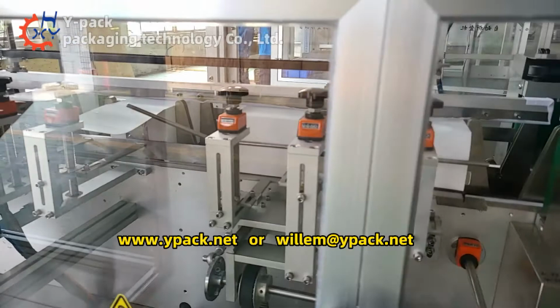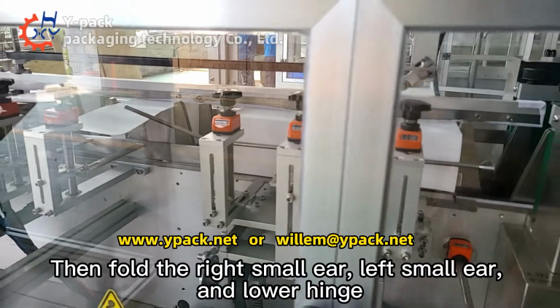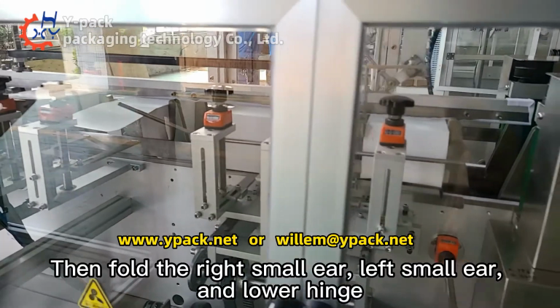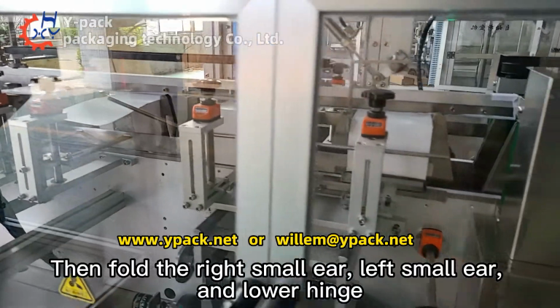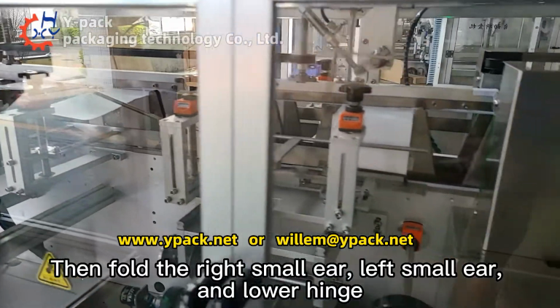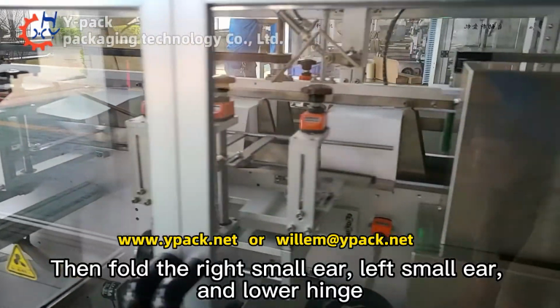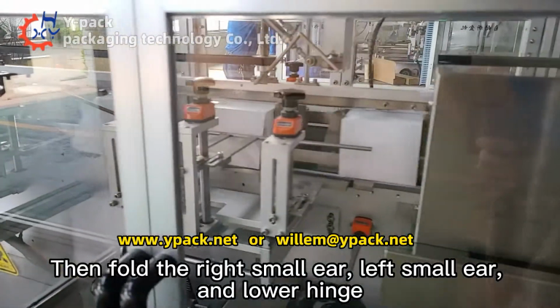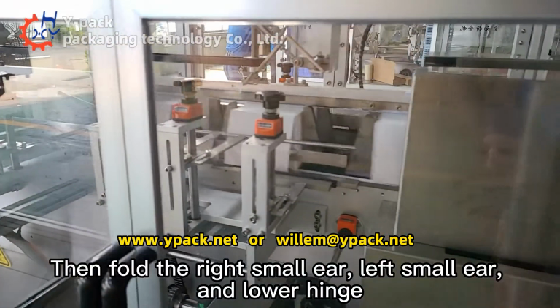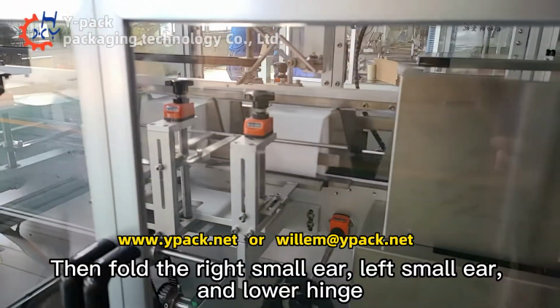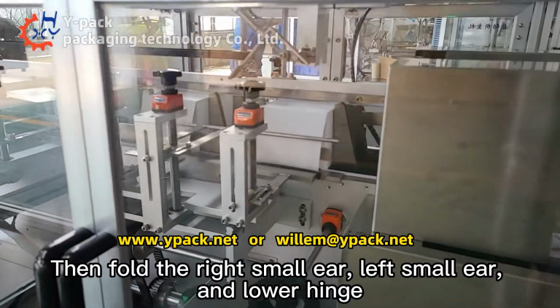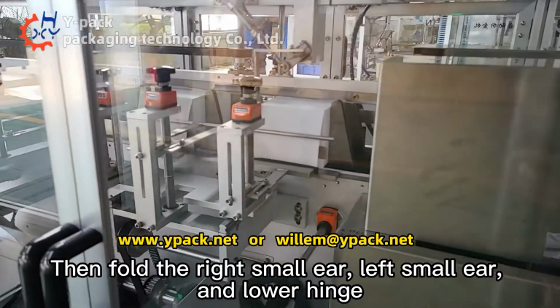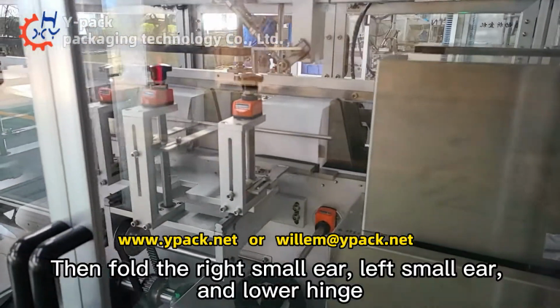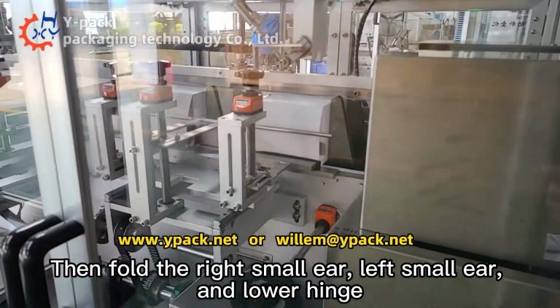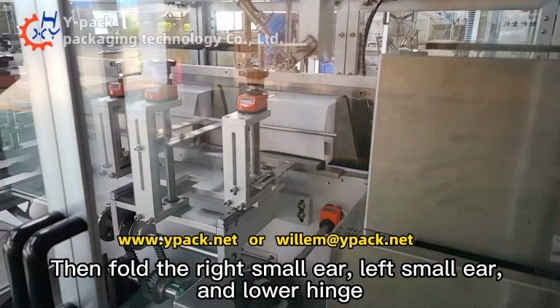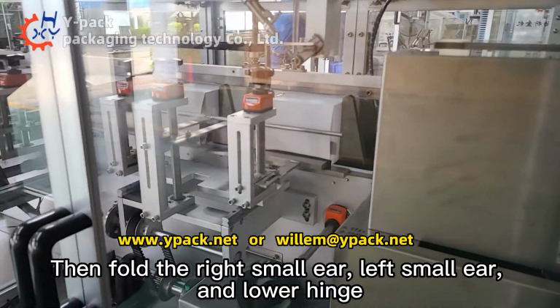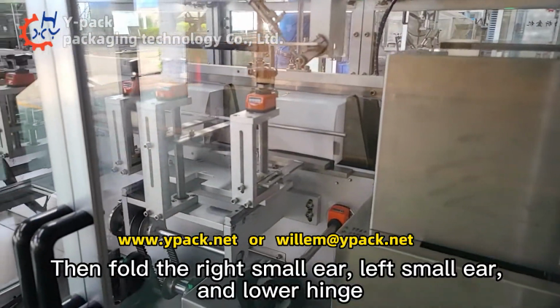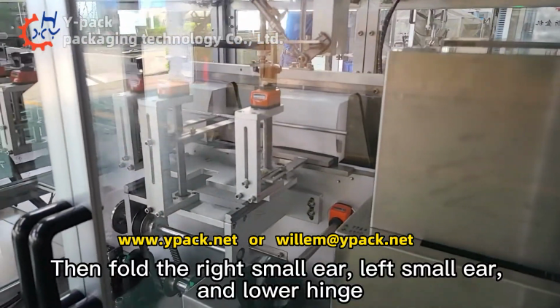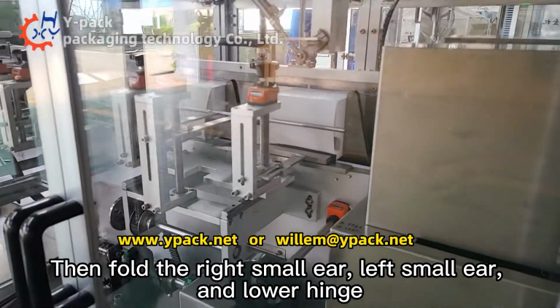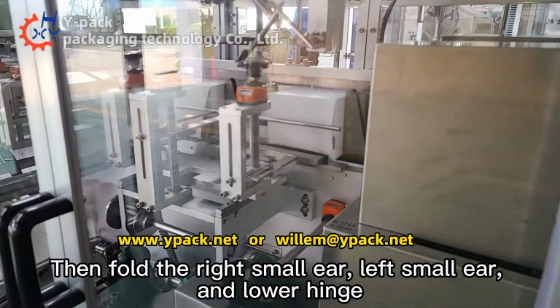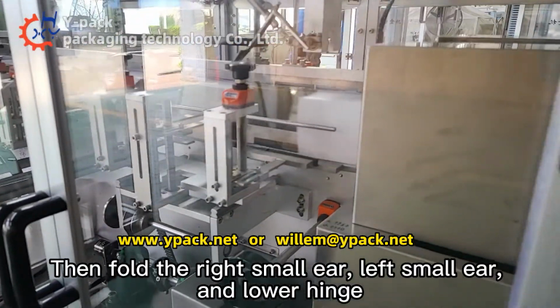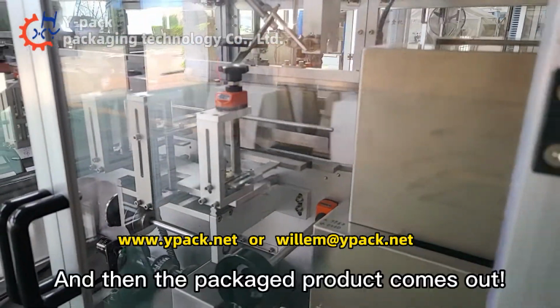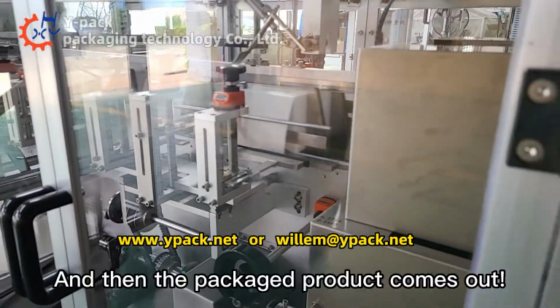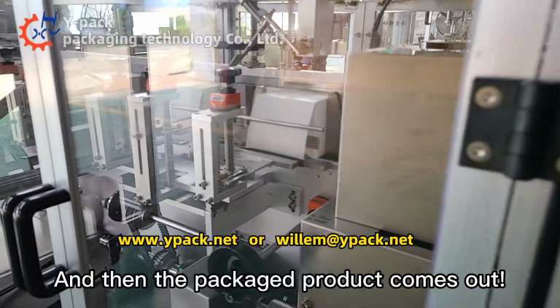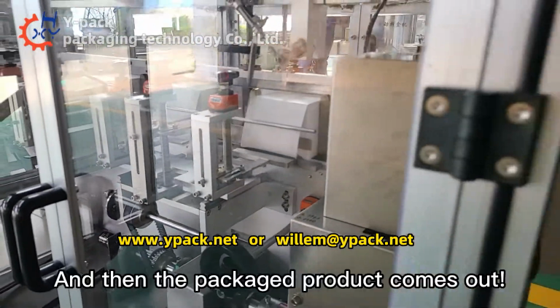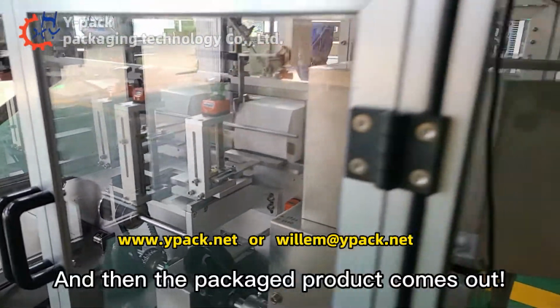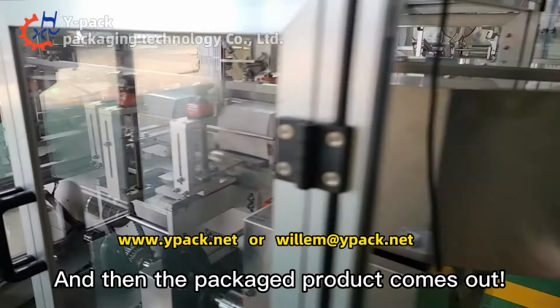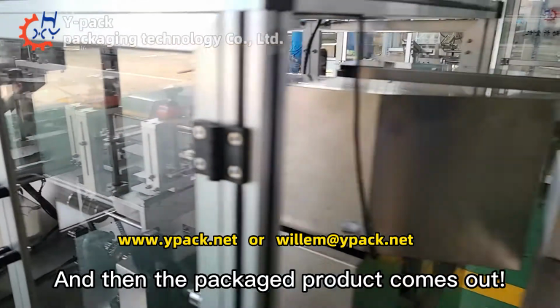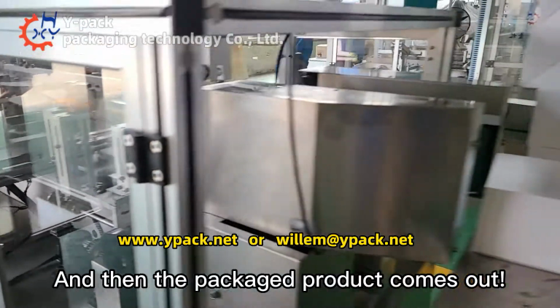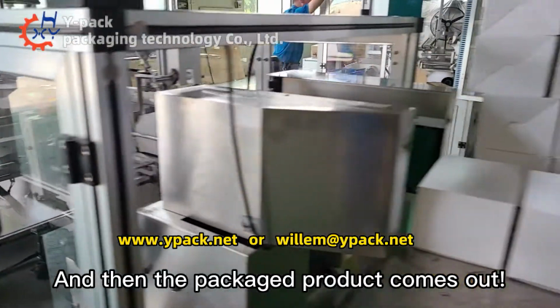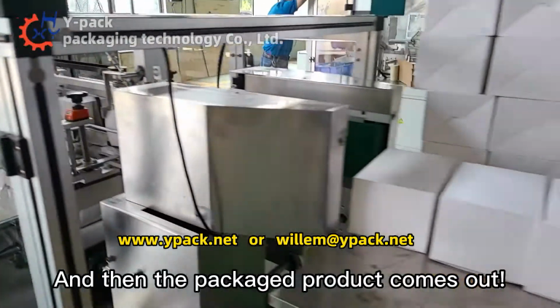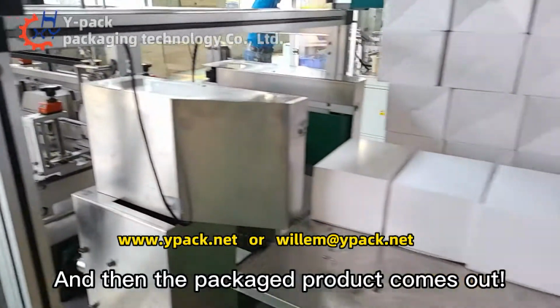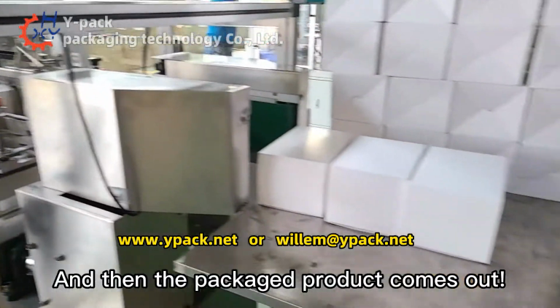Then the right small flap, left small flap, and lower hinge are folded in sequence. The packaged product then comes out.